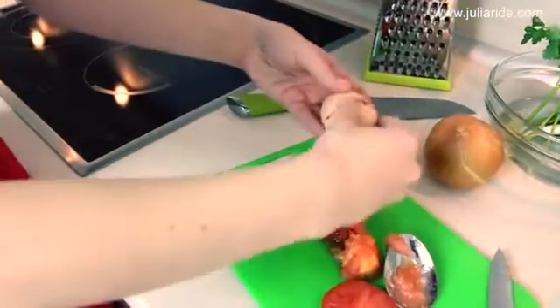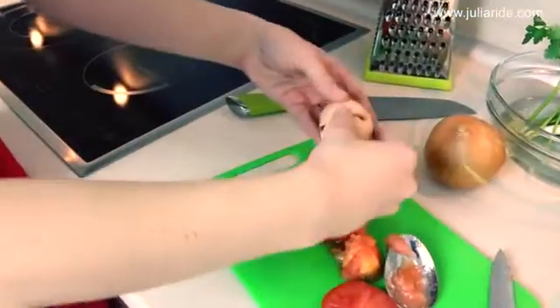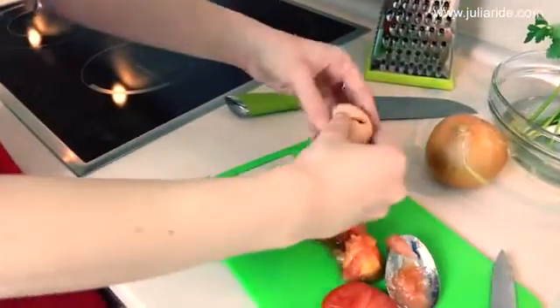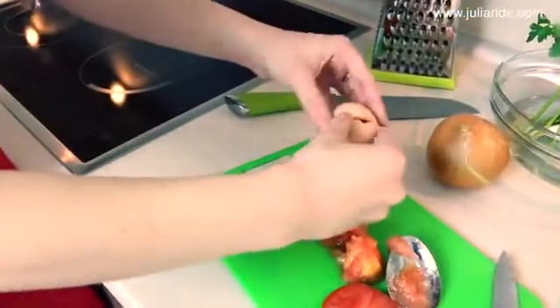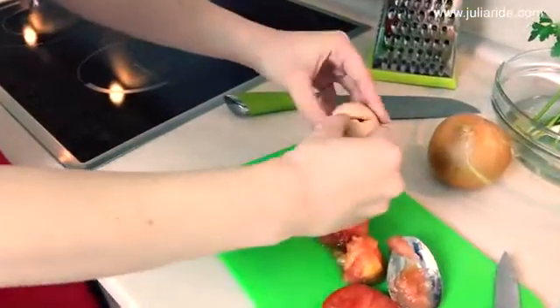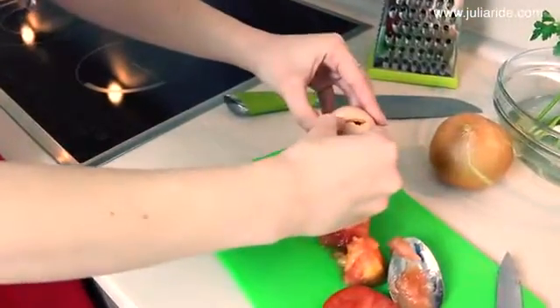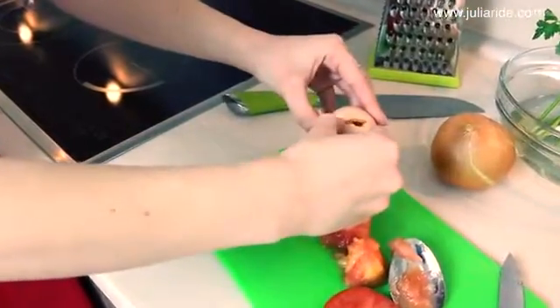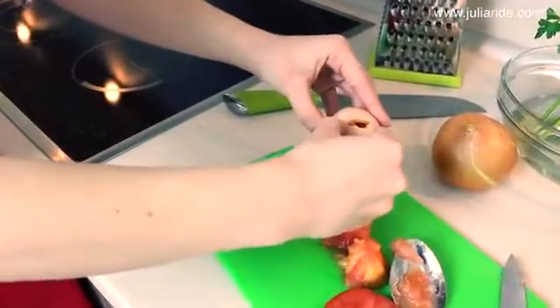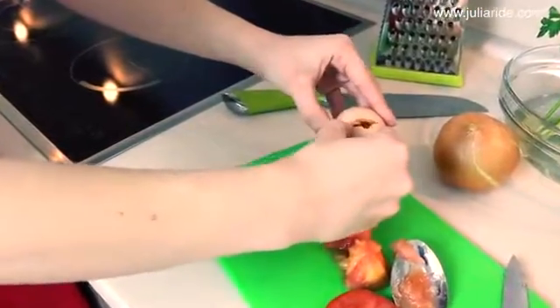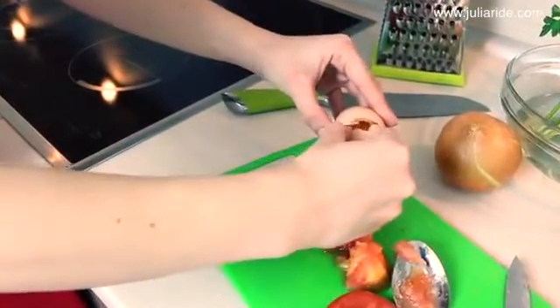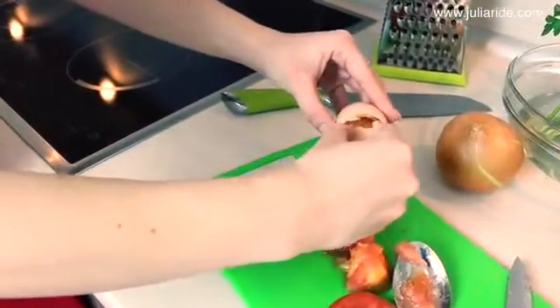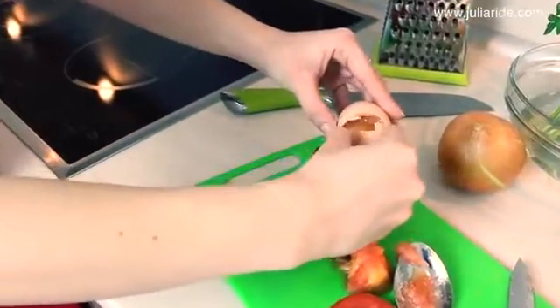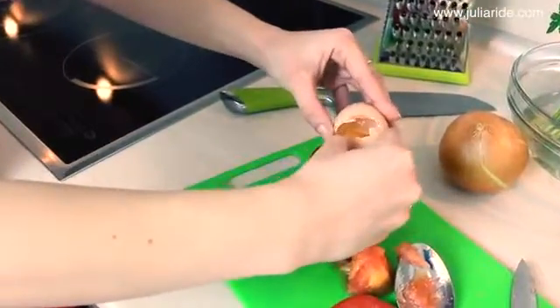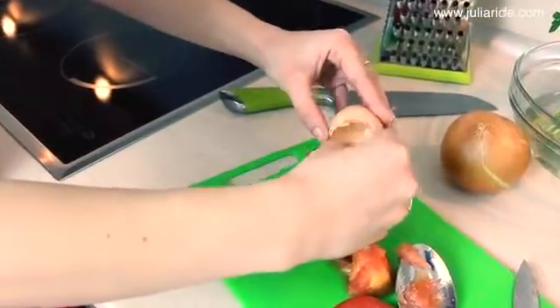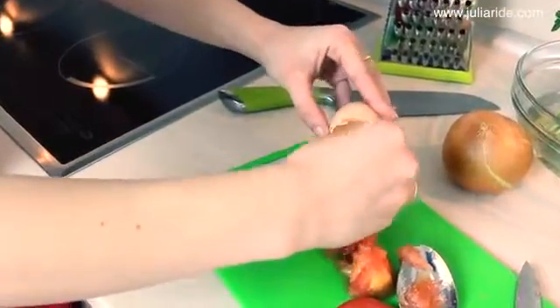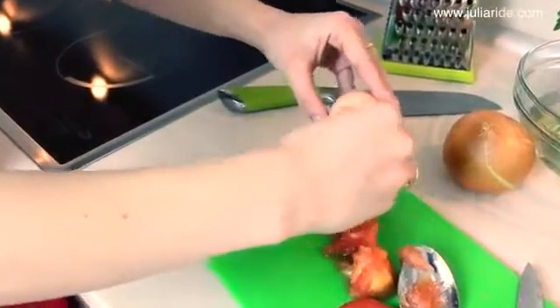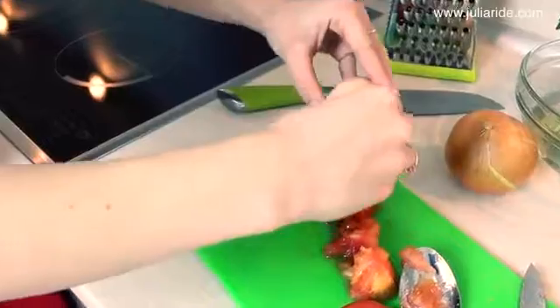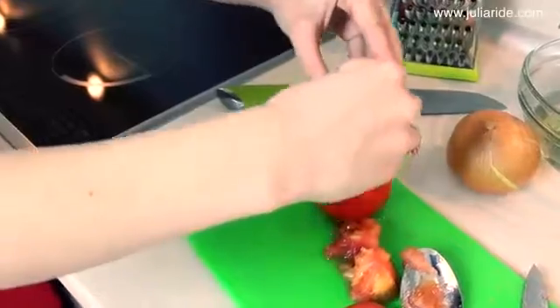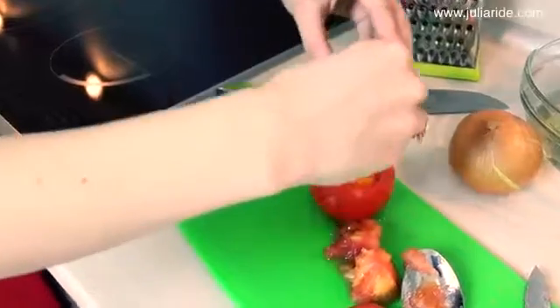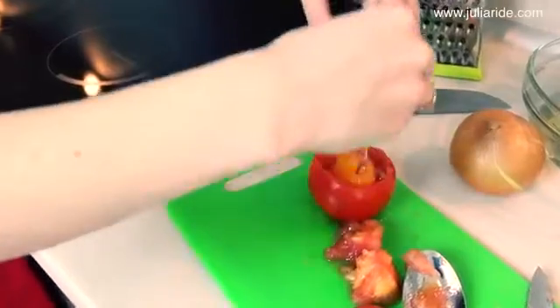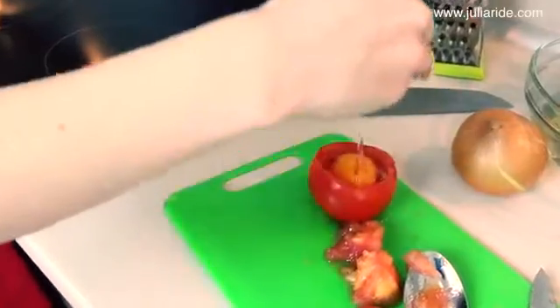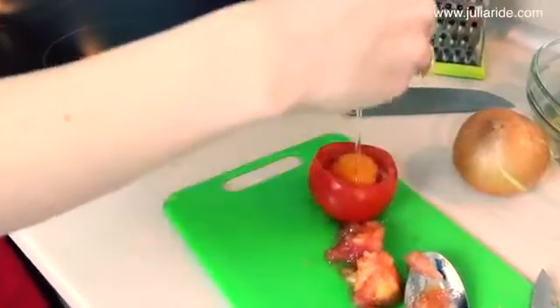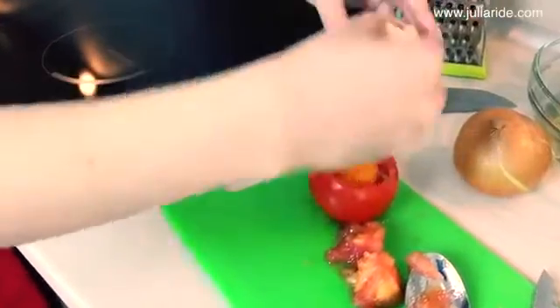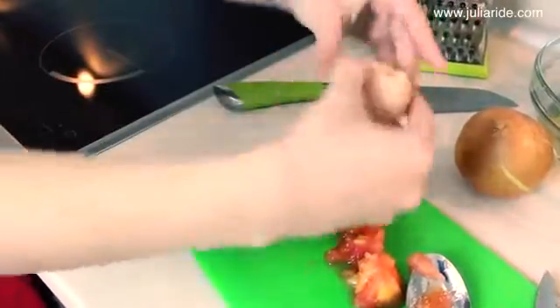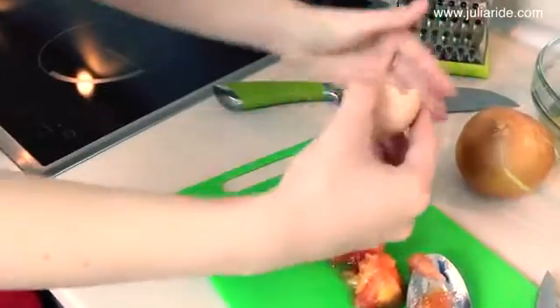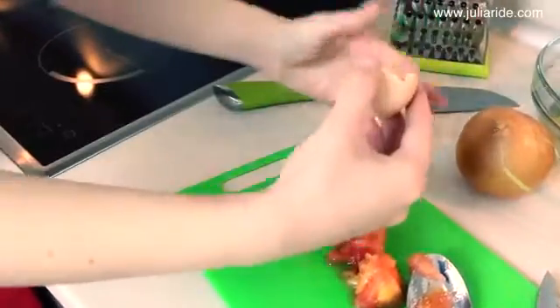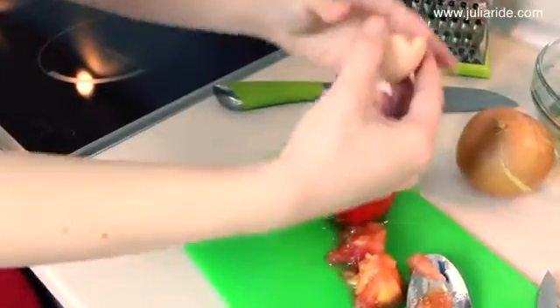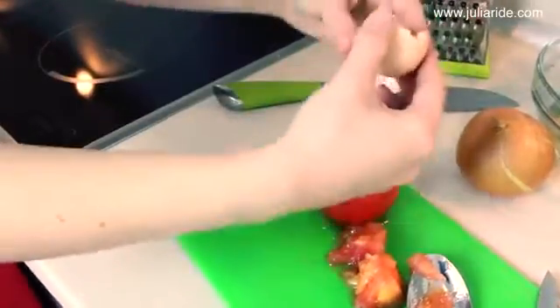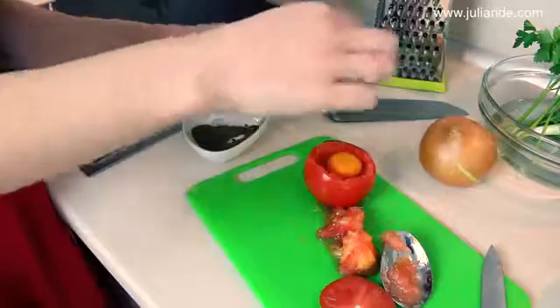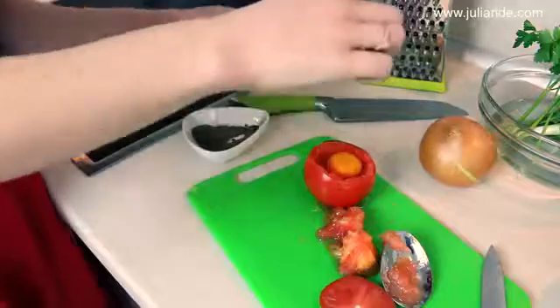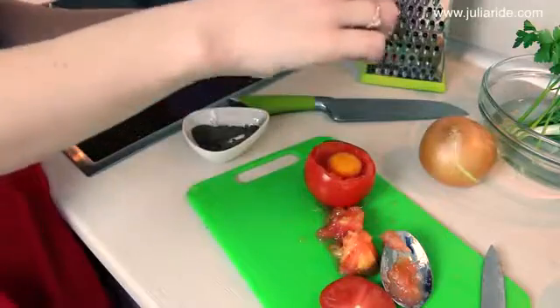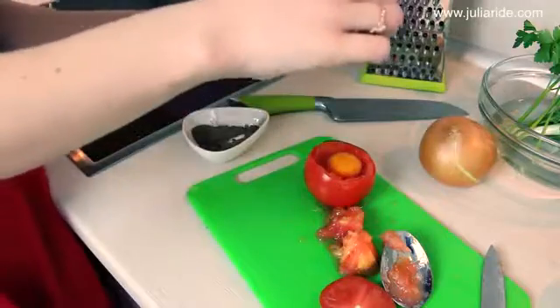Let's scoop out the tomato pulp. Then we need to crack an egg inside of this tomato cup that we just made, and salt and pepper it up to your taste.